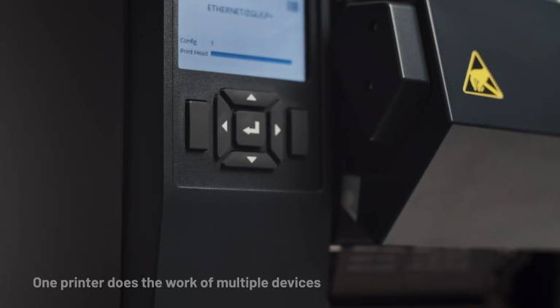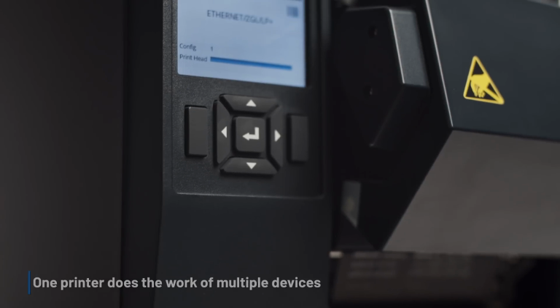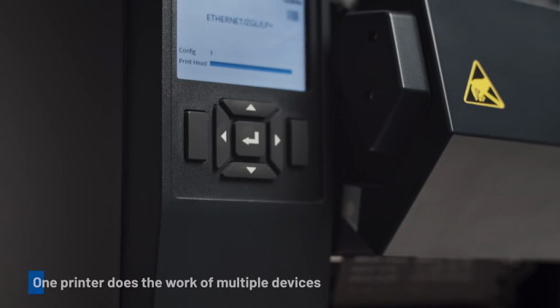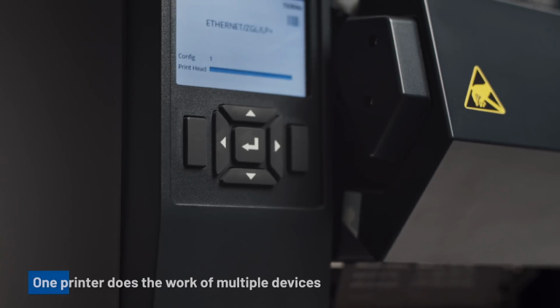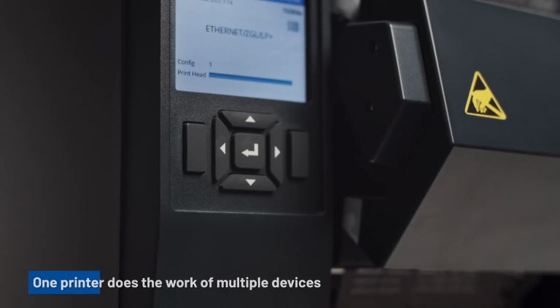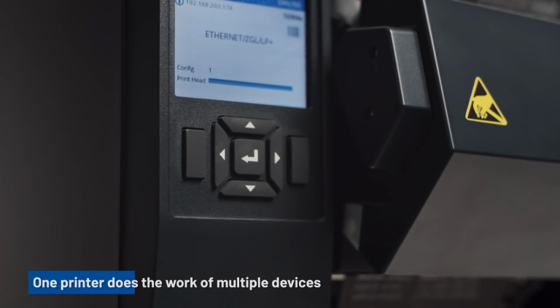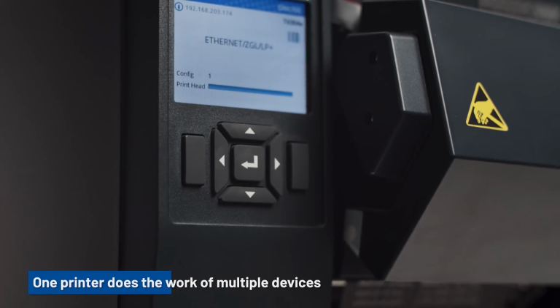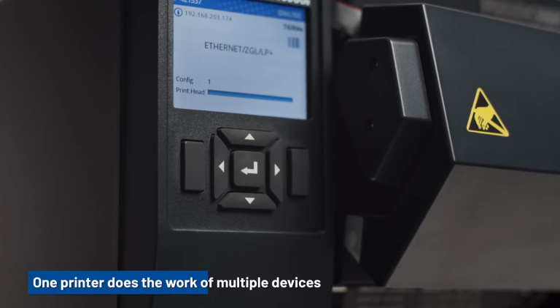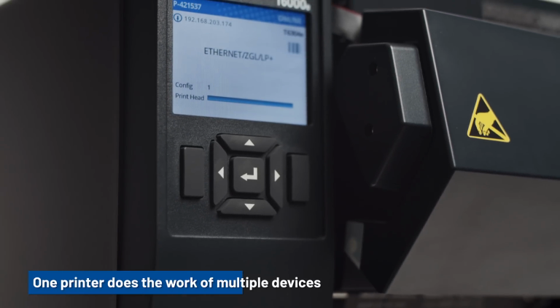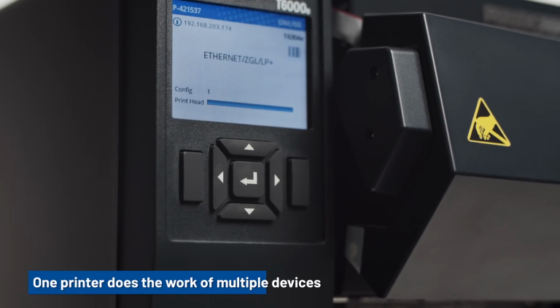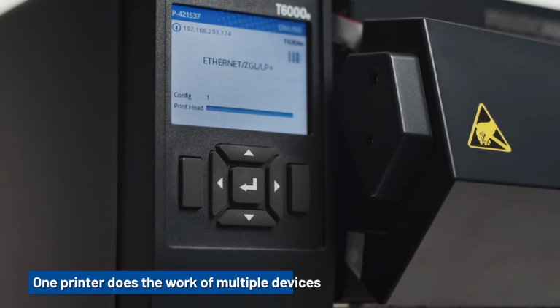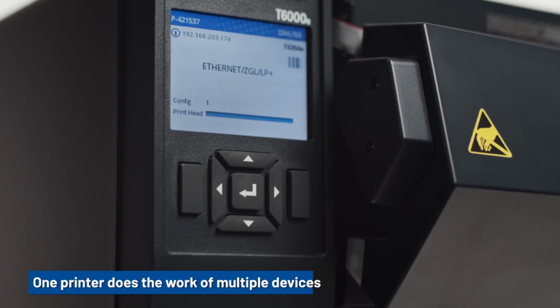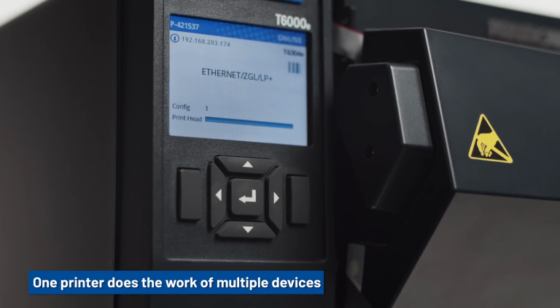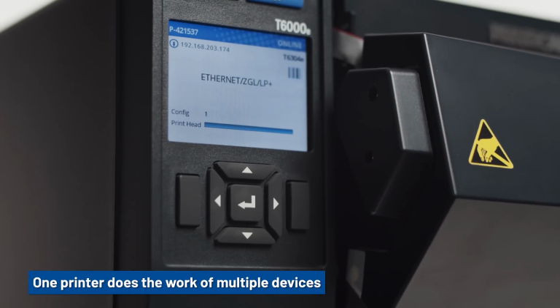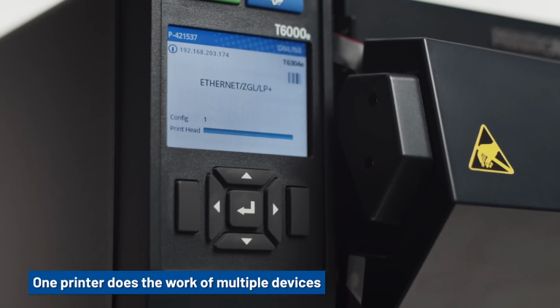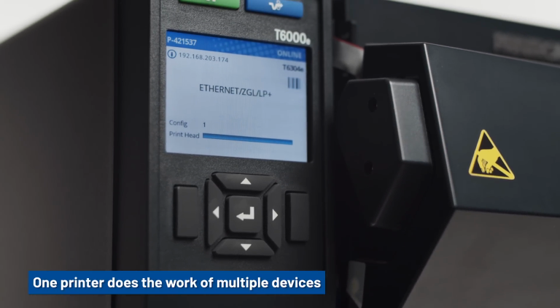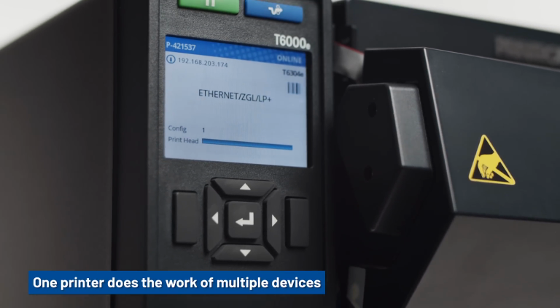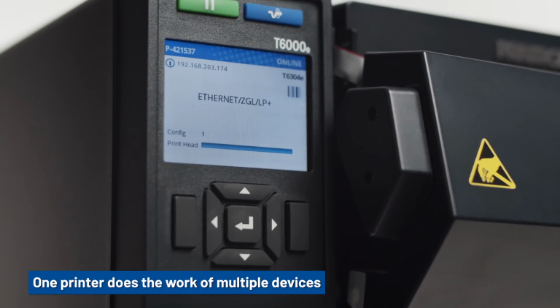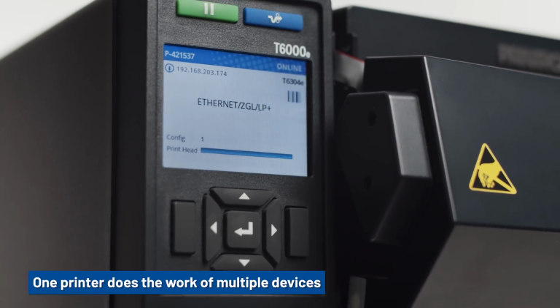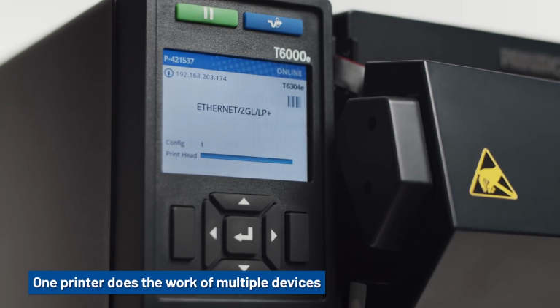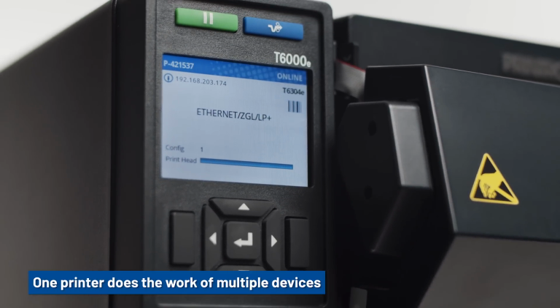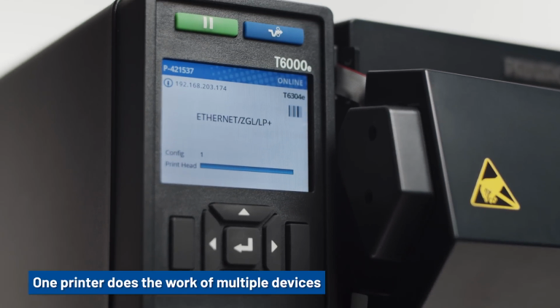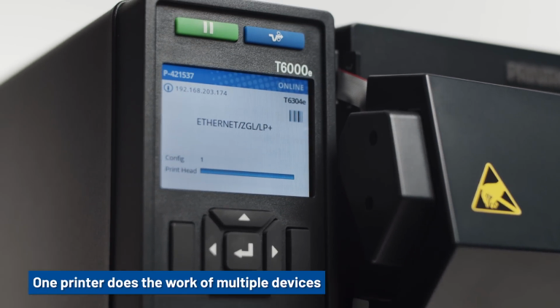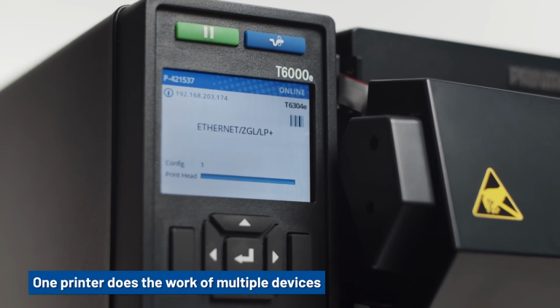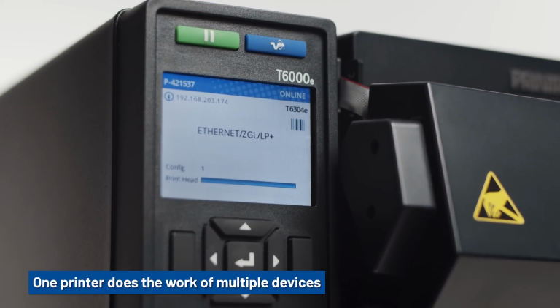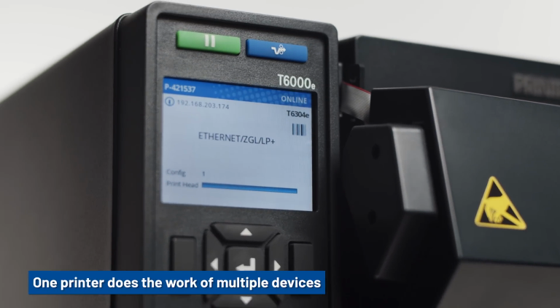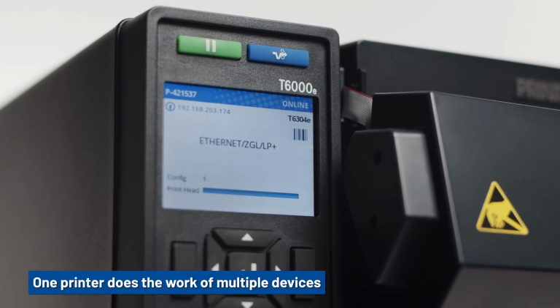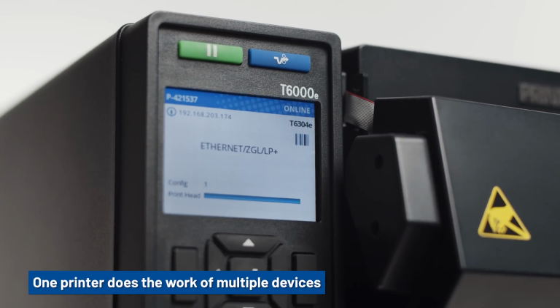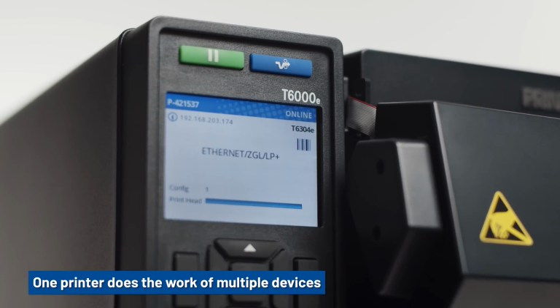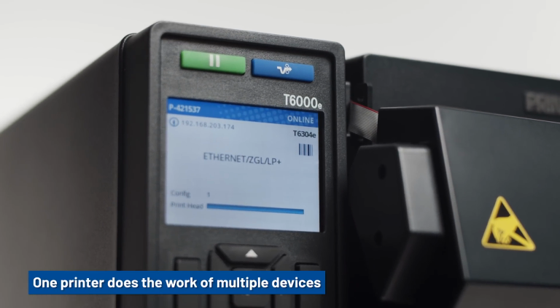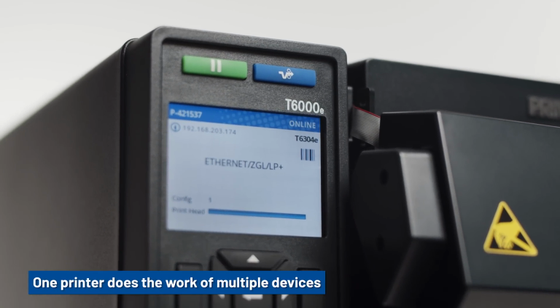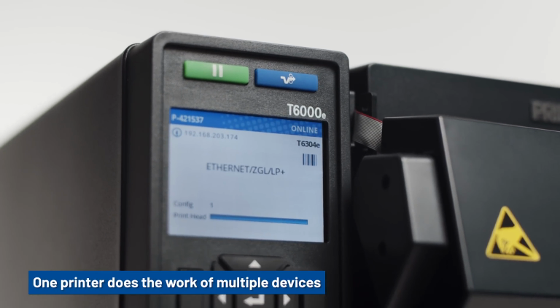Print, encode, inspect, and grade RFID barcode labels in a single pass.